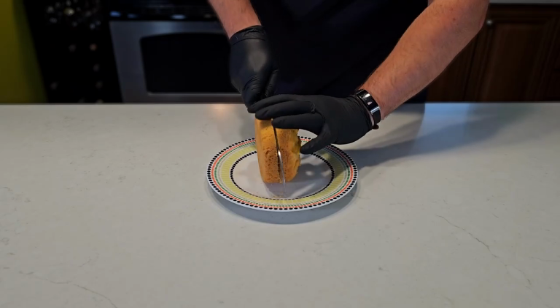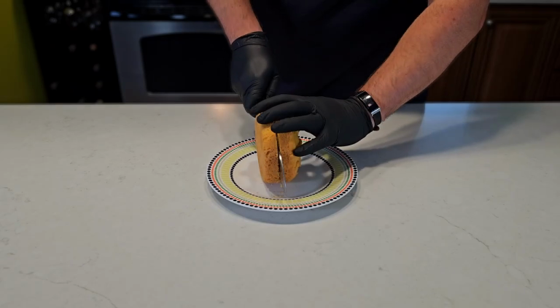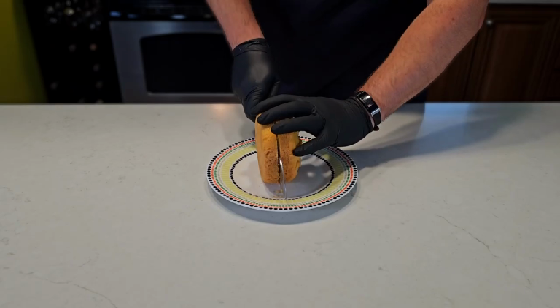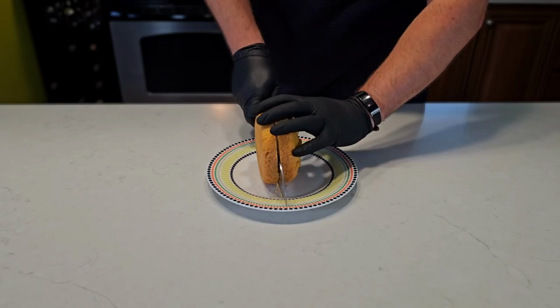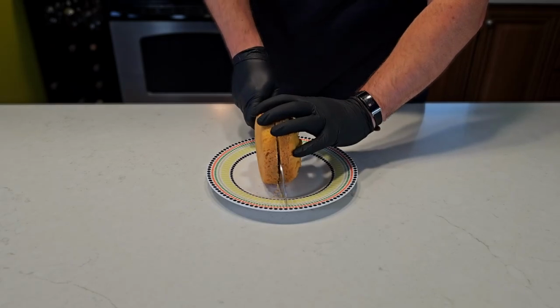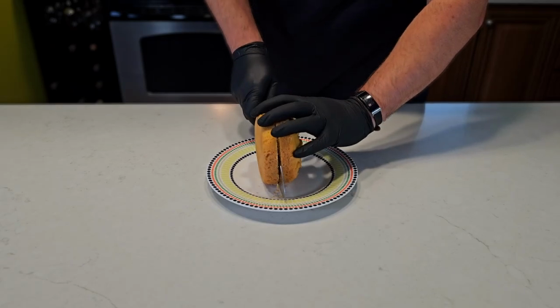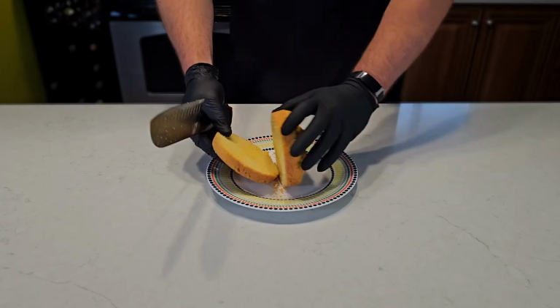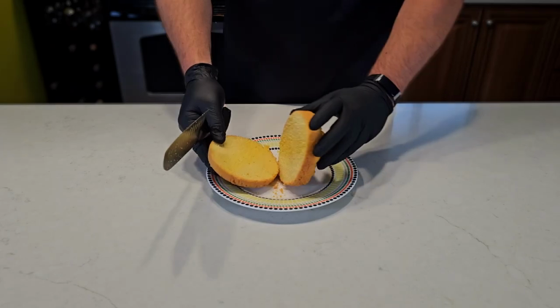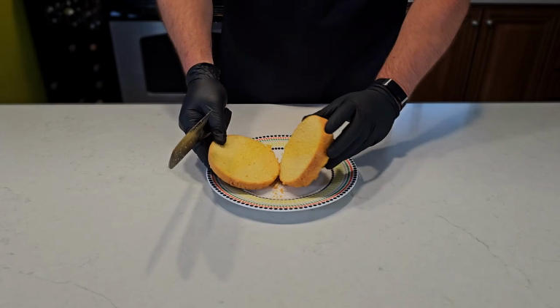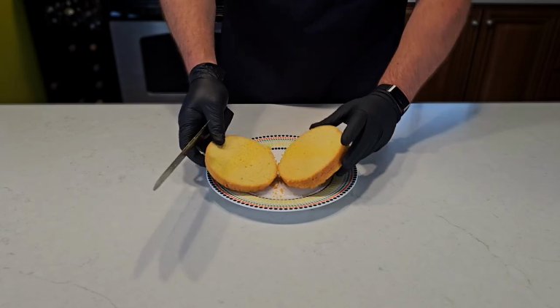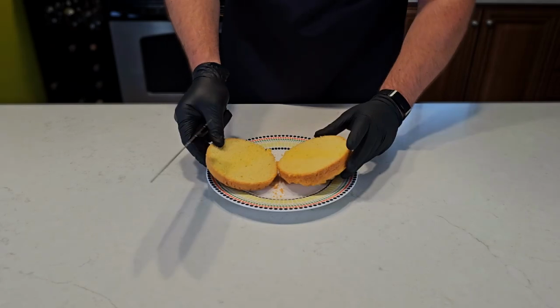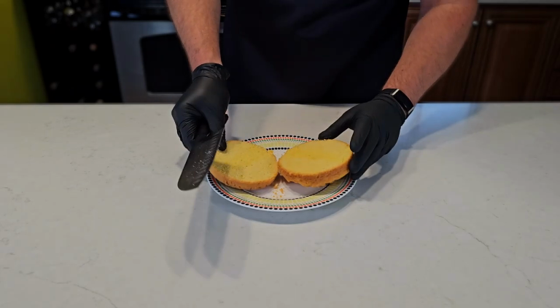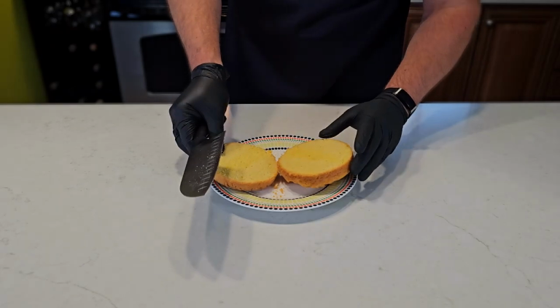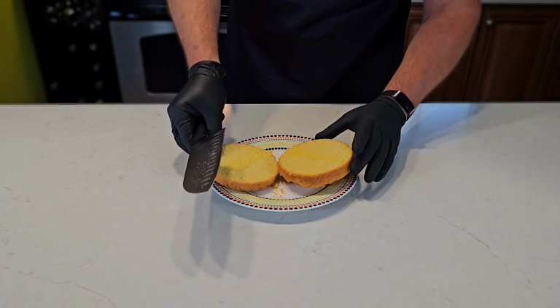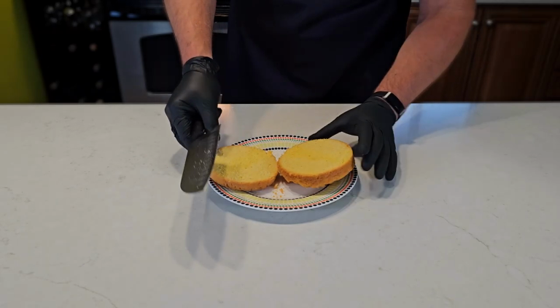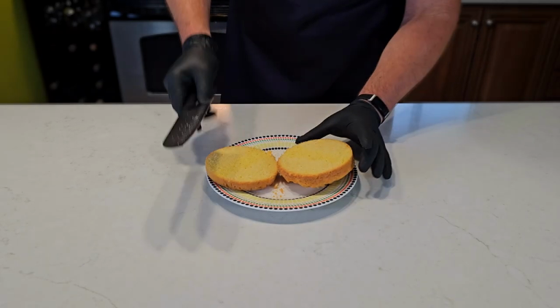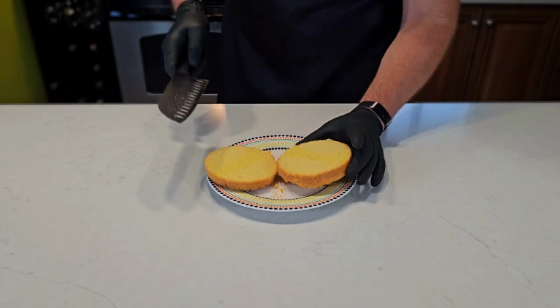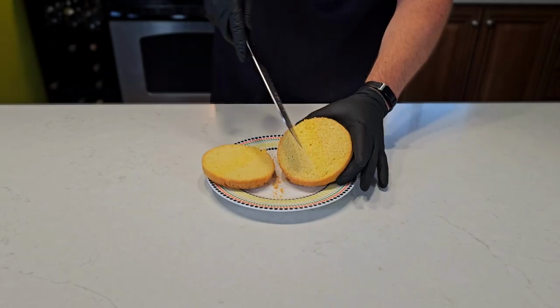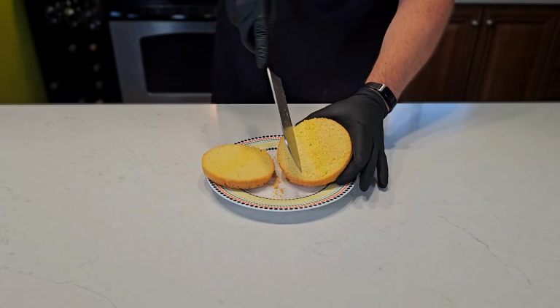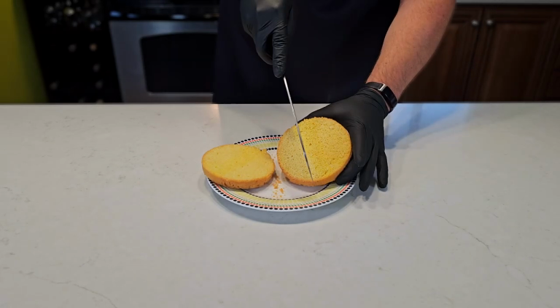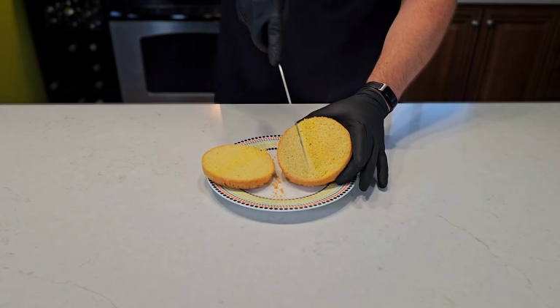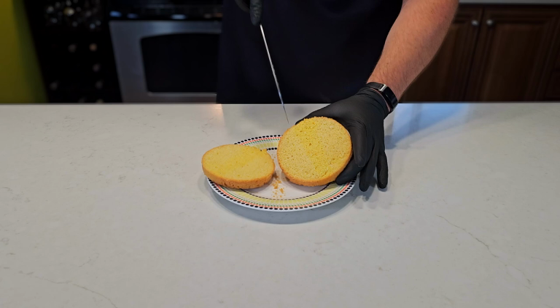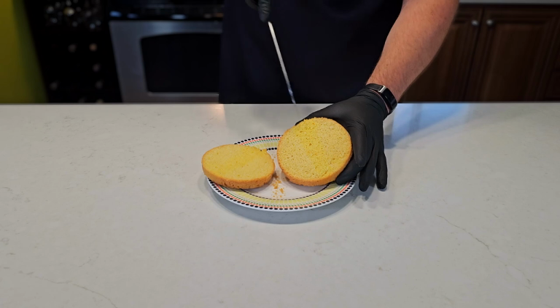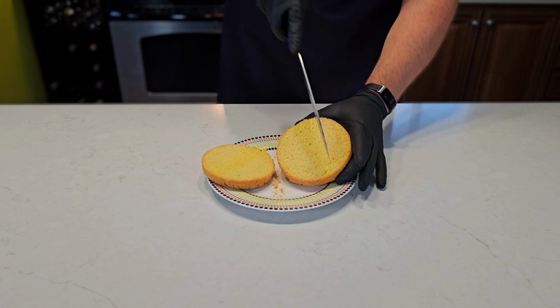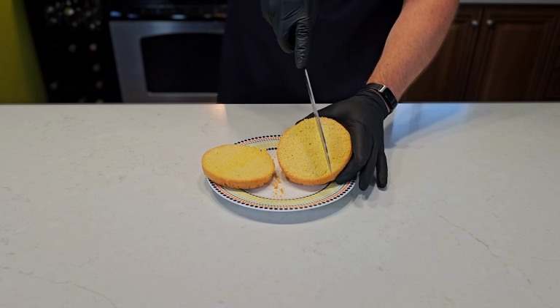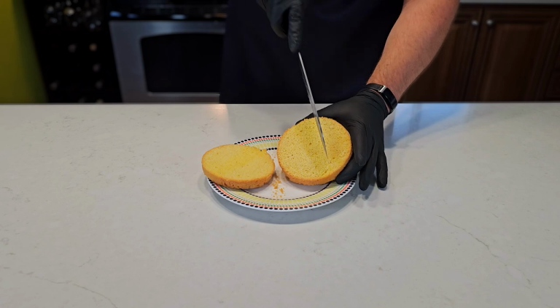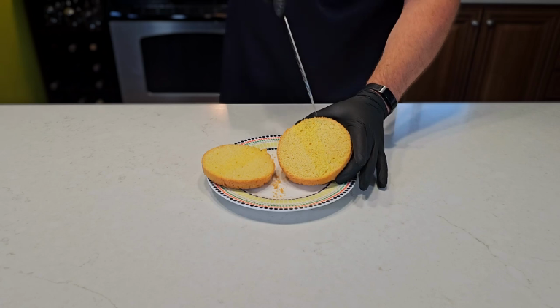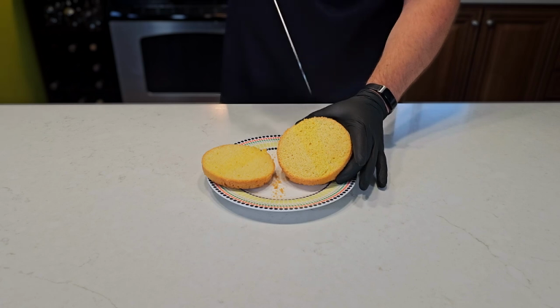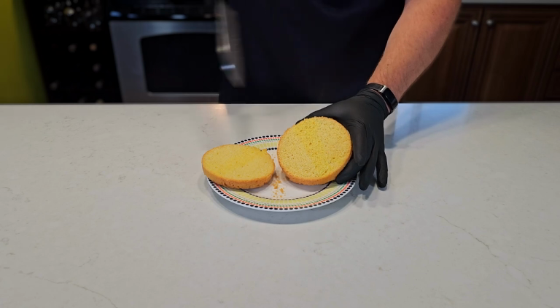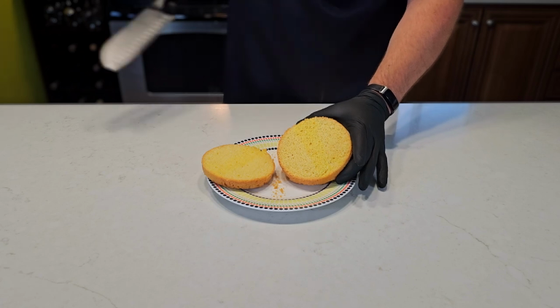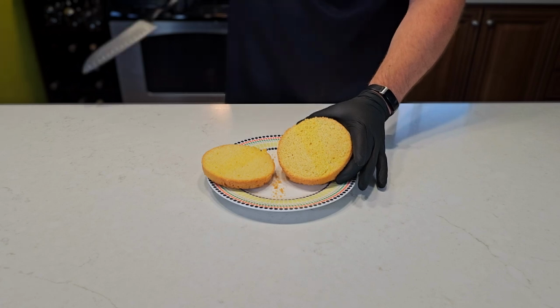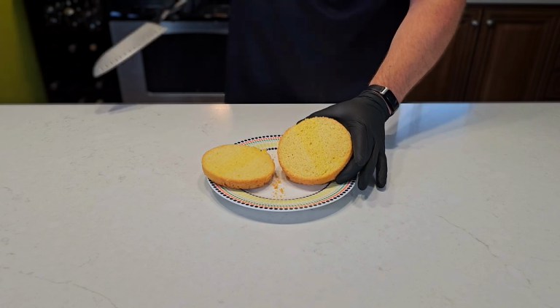If the eggs weren't school bus orange, you'd get a better sense of the saffron lying through the center. Let me know if you see it. A little dense, but it's done.